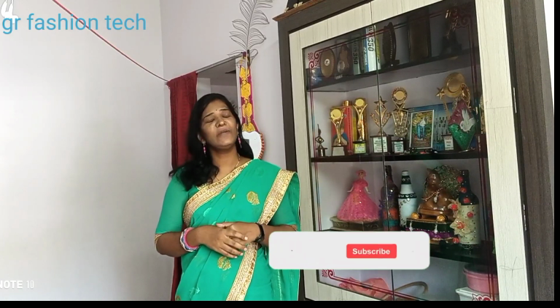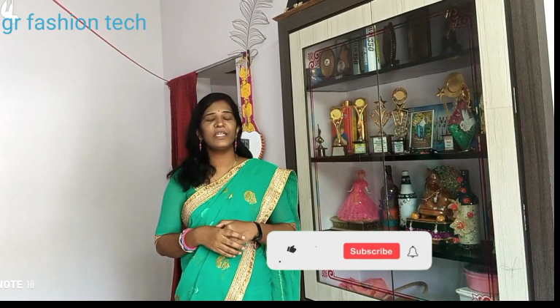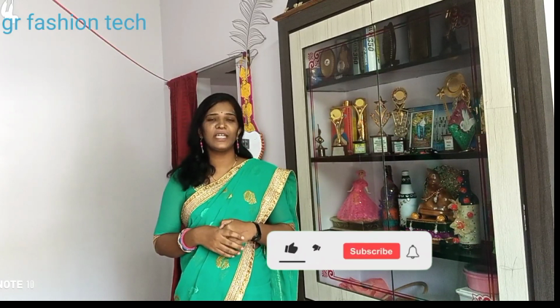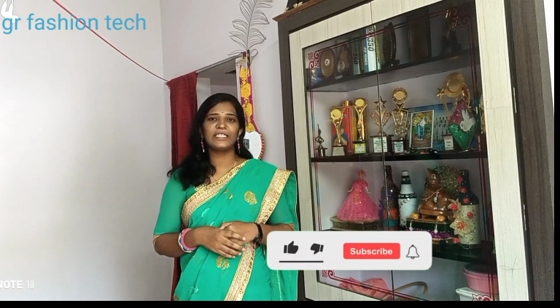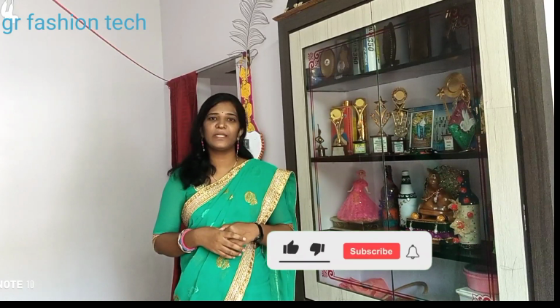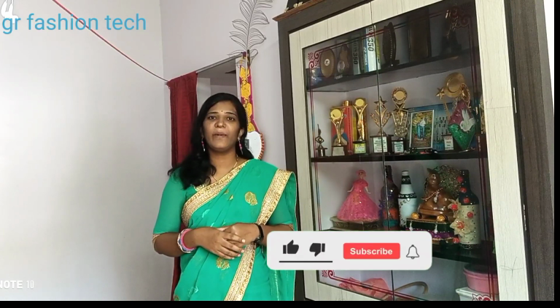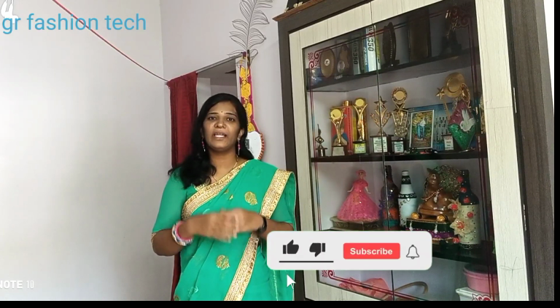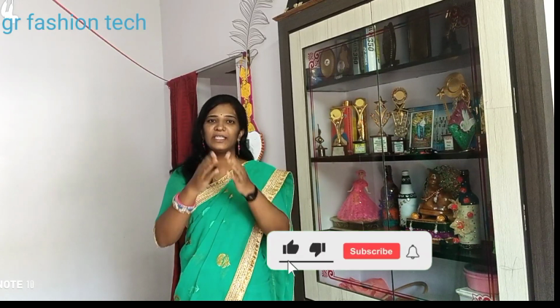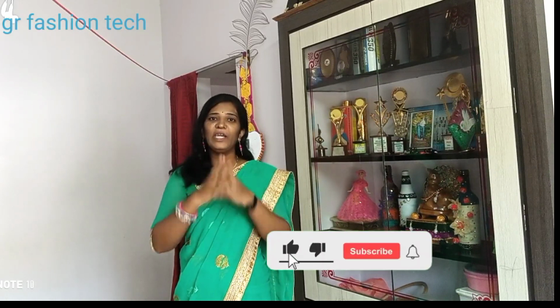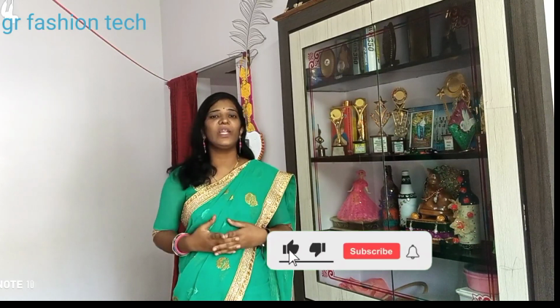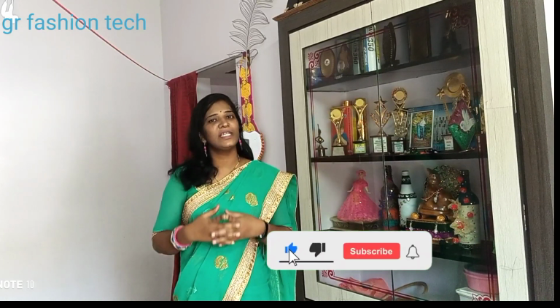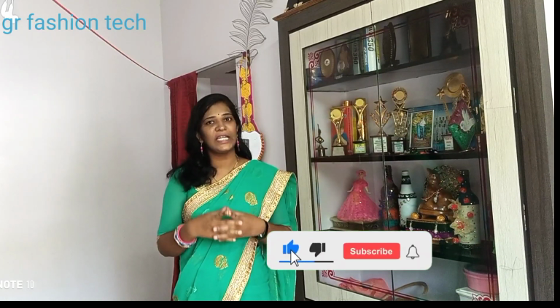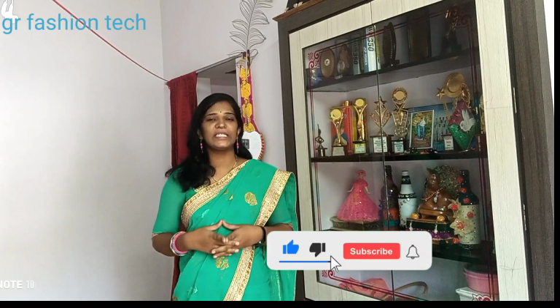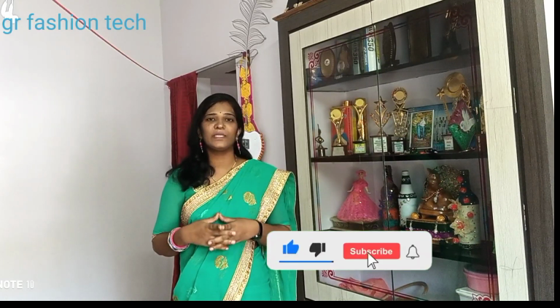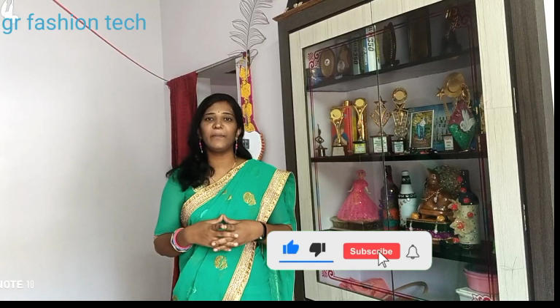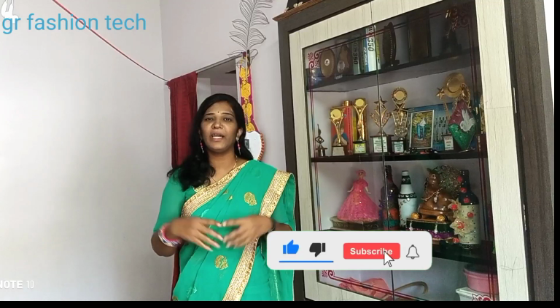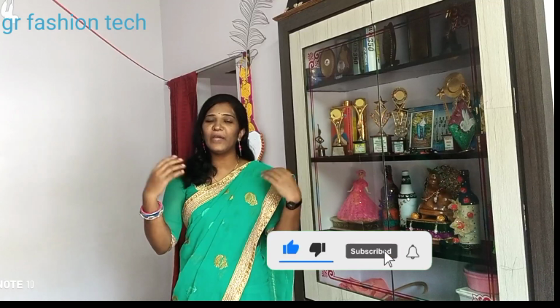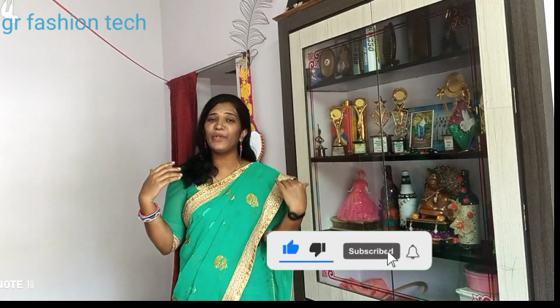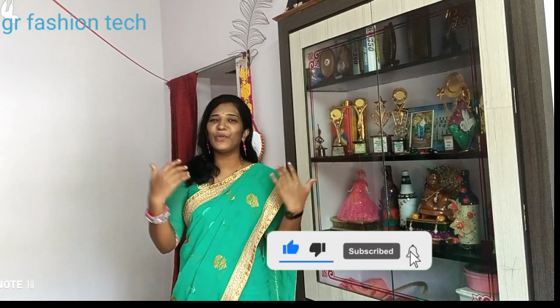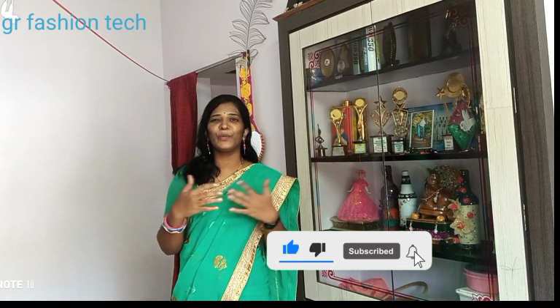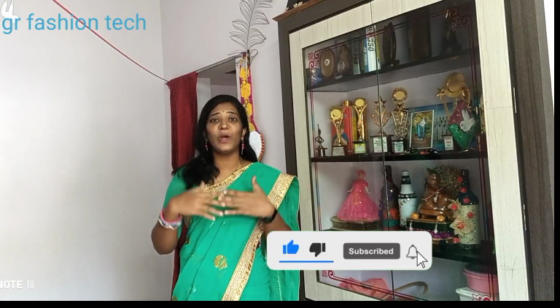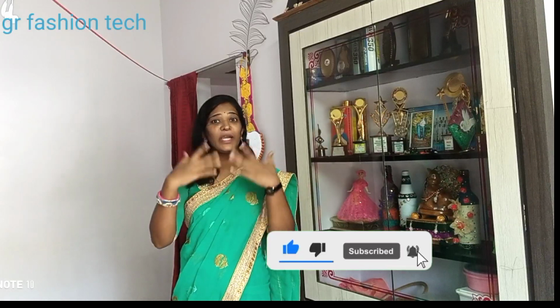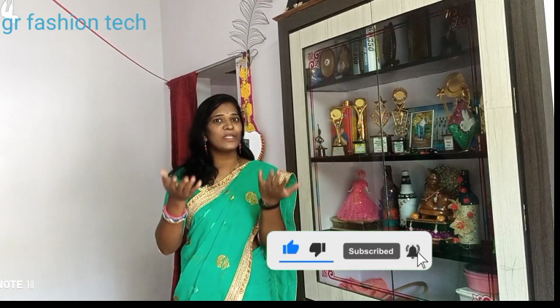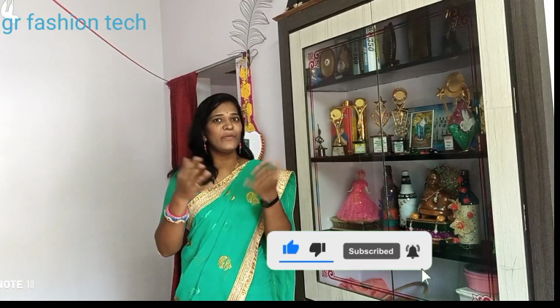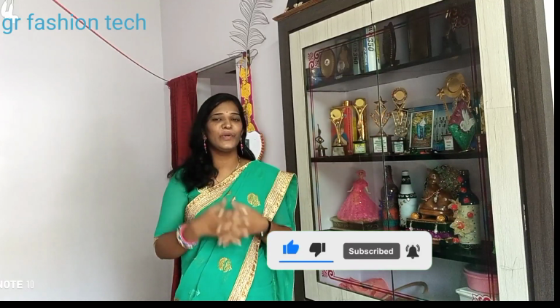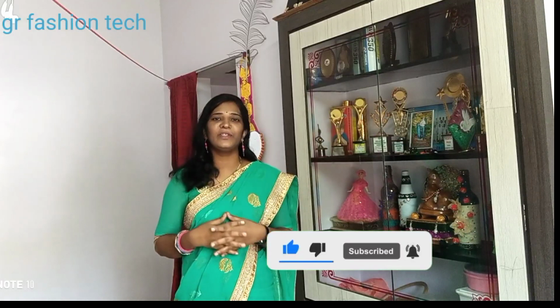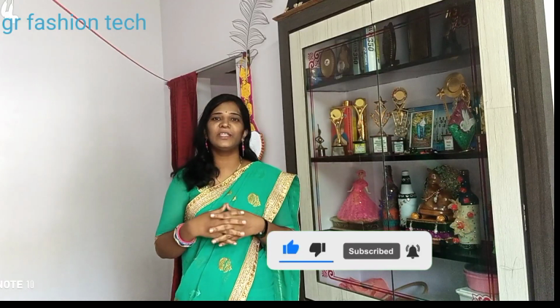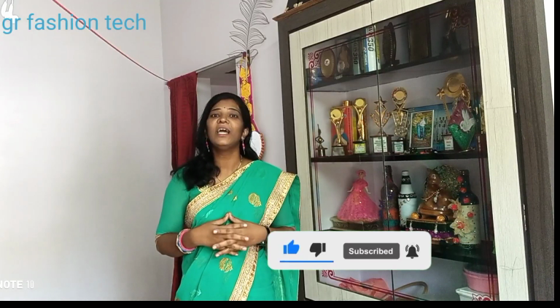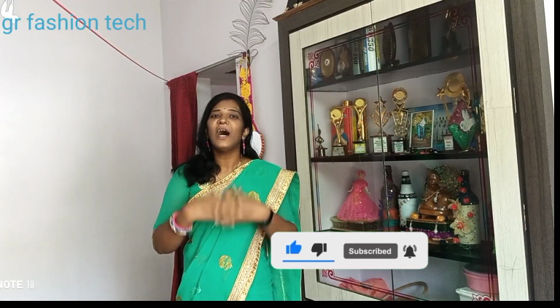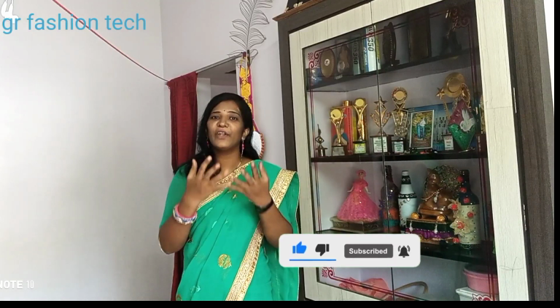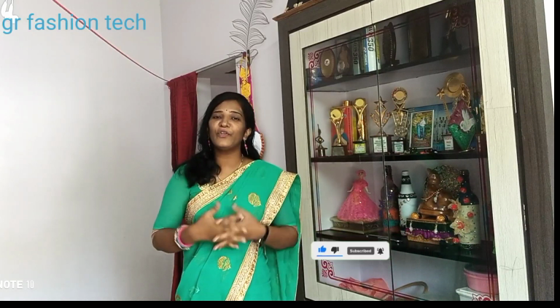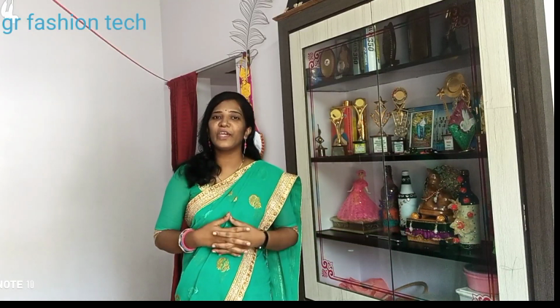Please don't forget to subscribe to my channel. You will be able to watch every video and keep your notifications on.